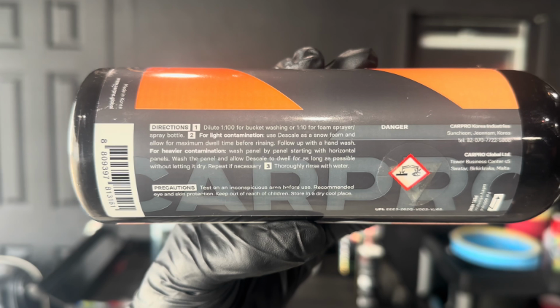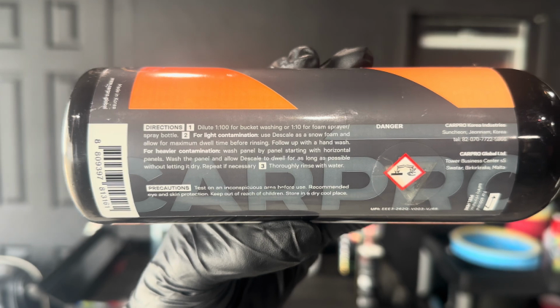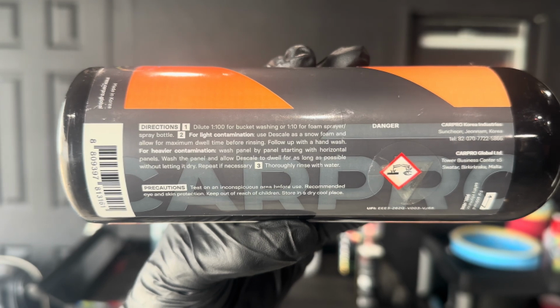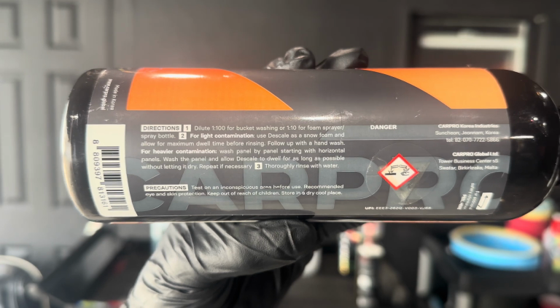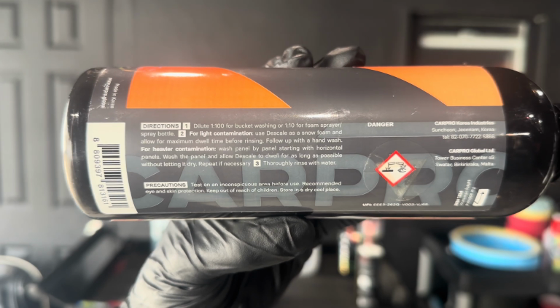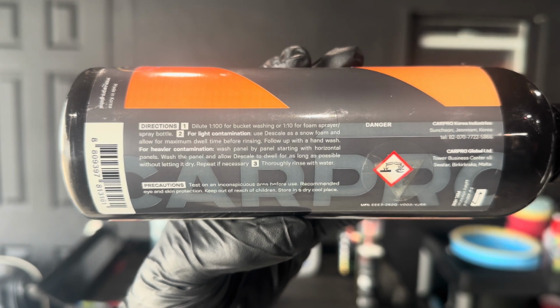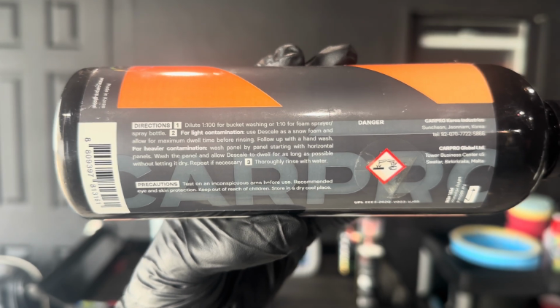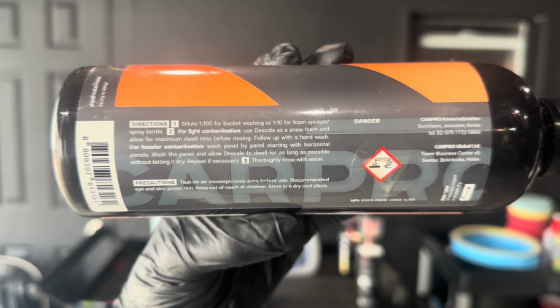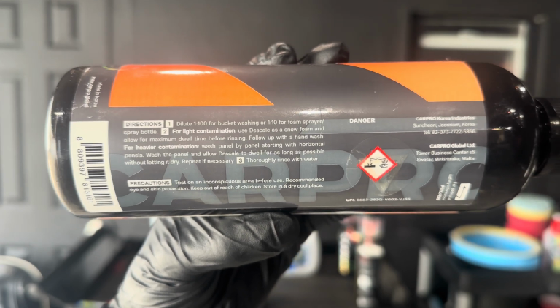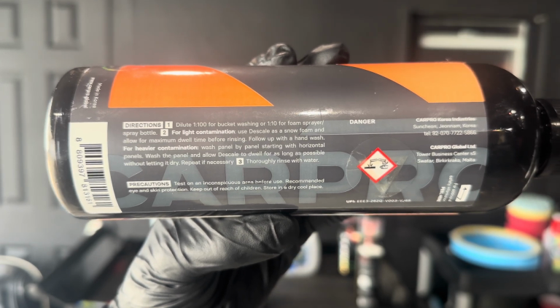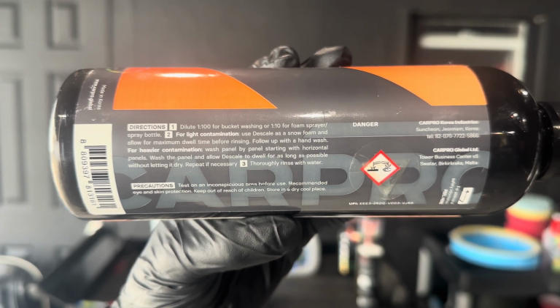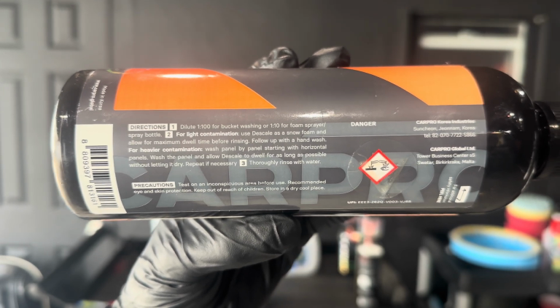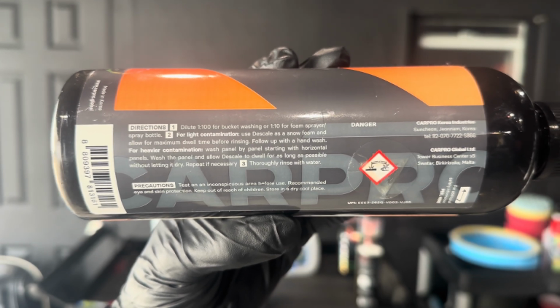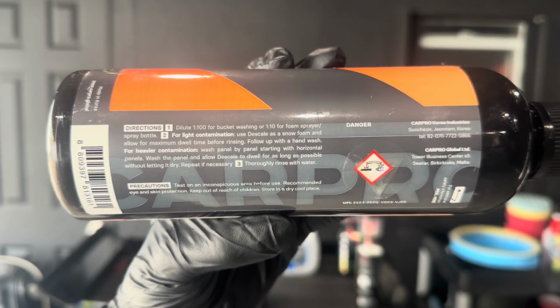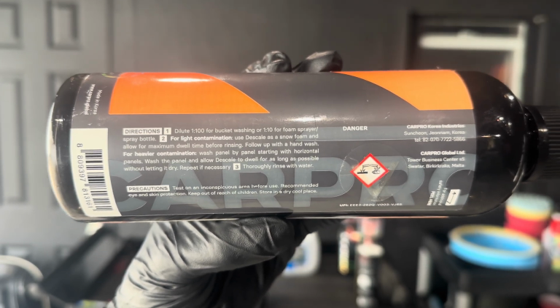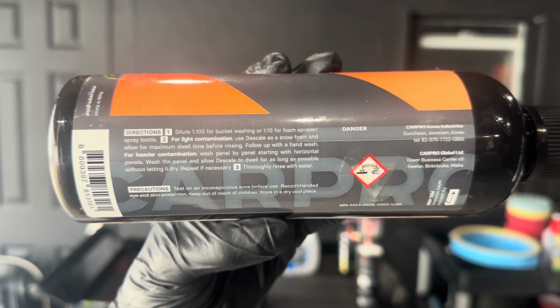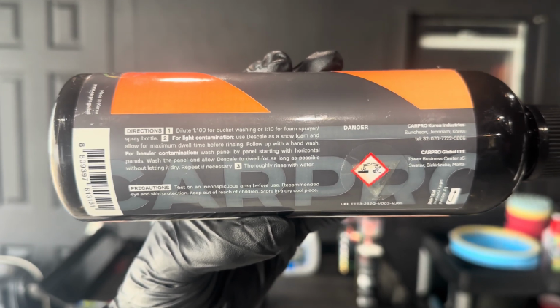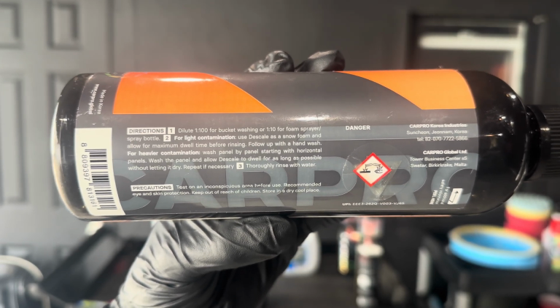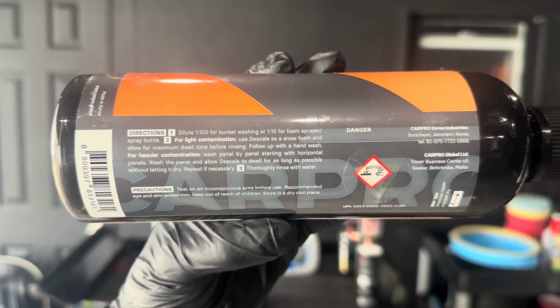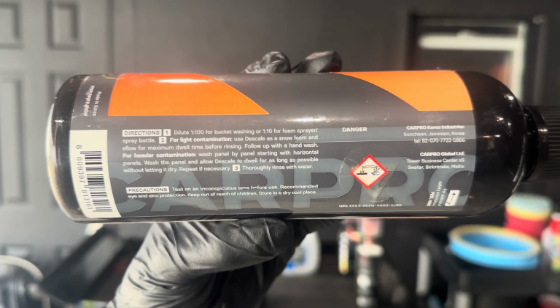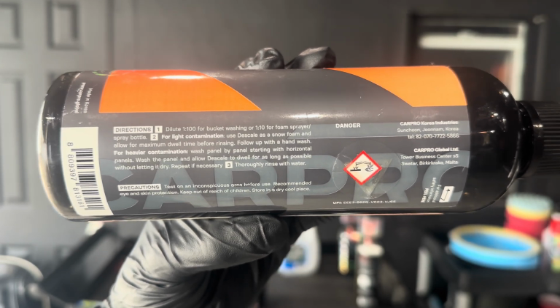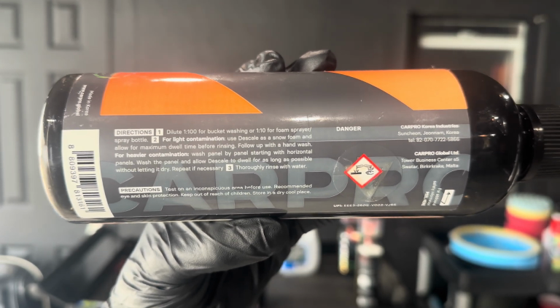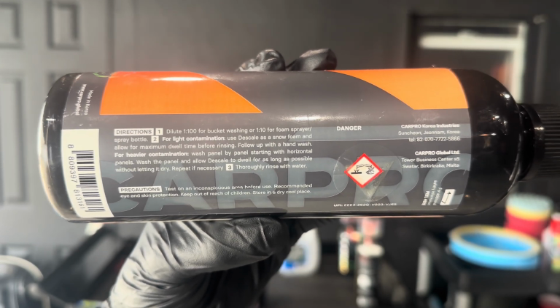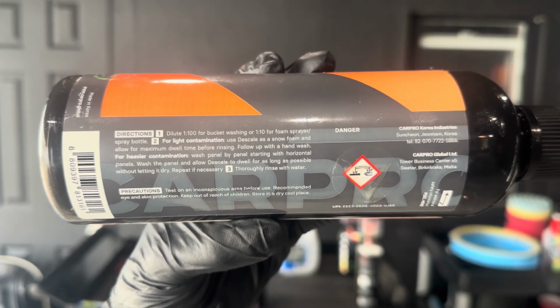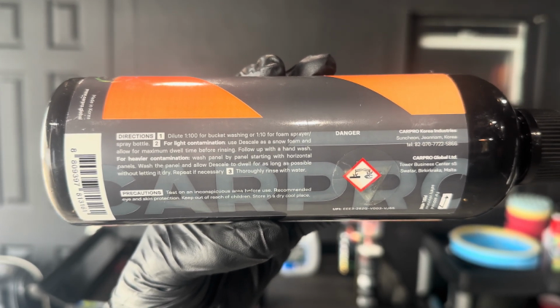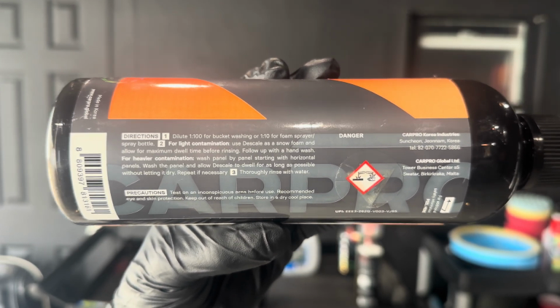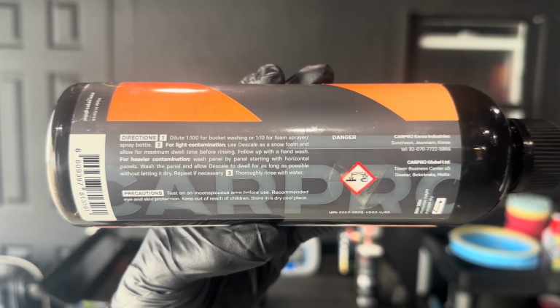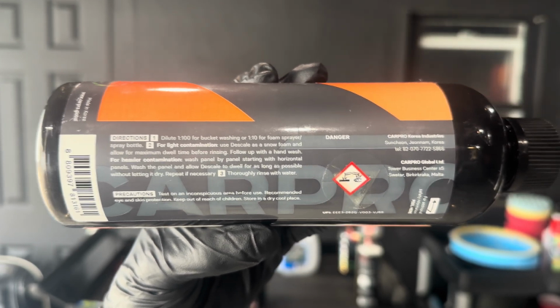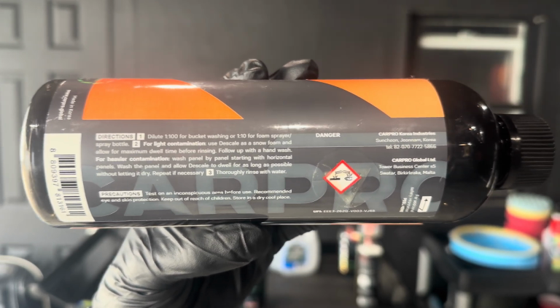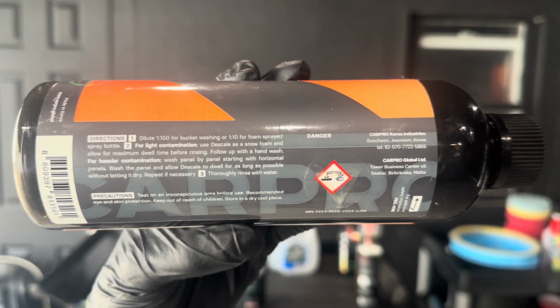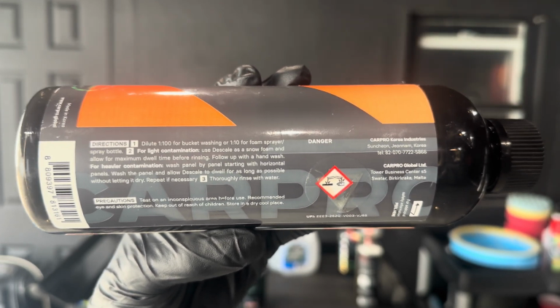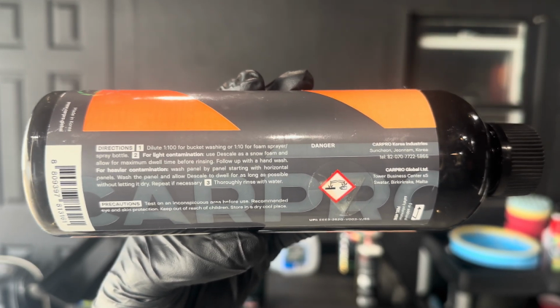Damn, 1 to 100 for bucket washing or 1 to 10? How the hell do I dilute that?